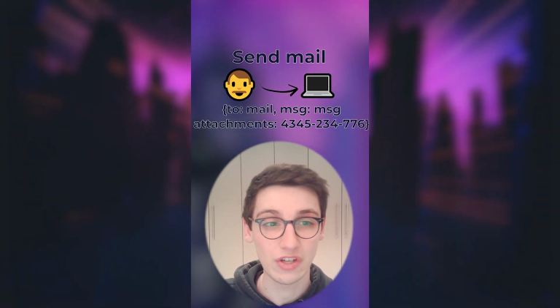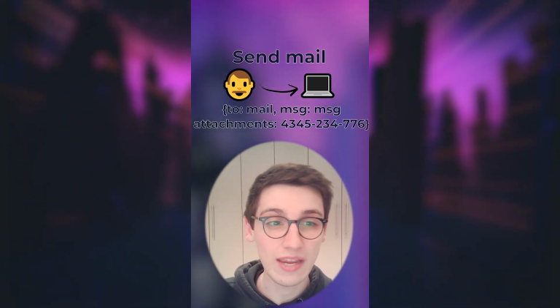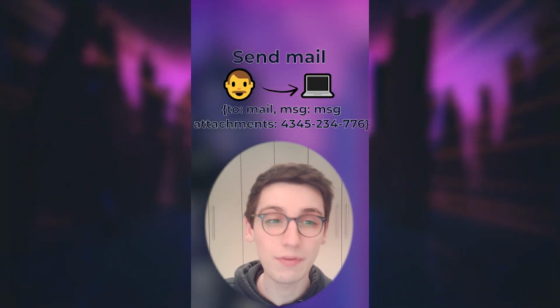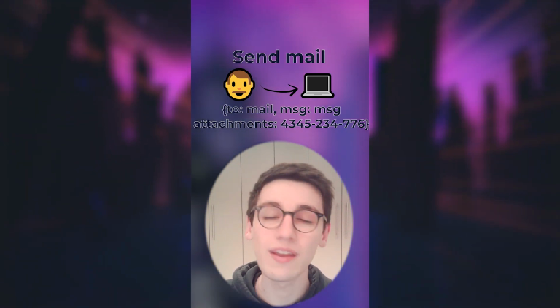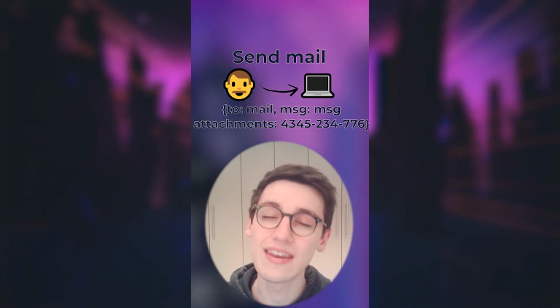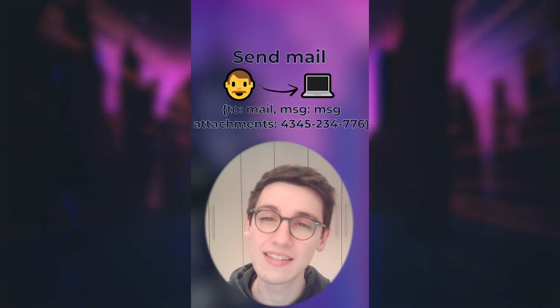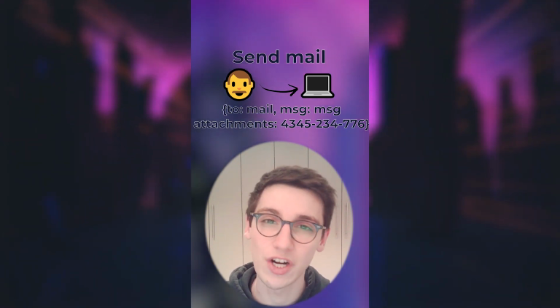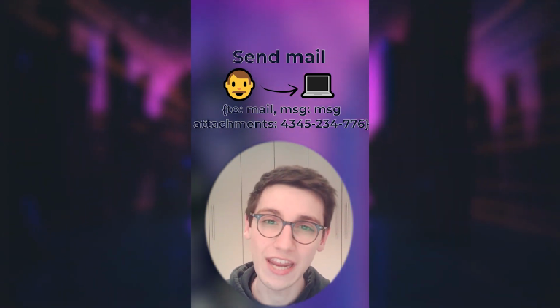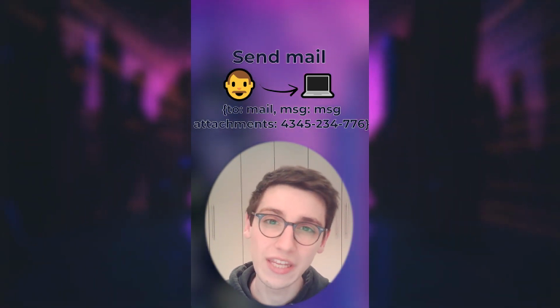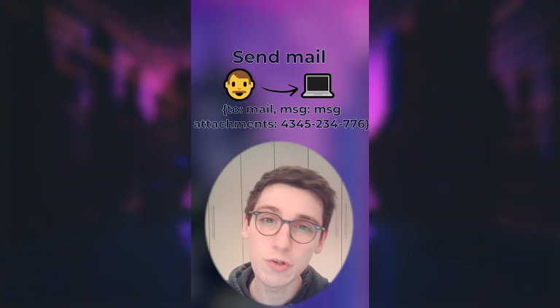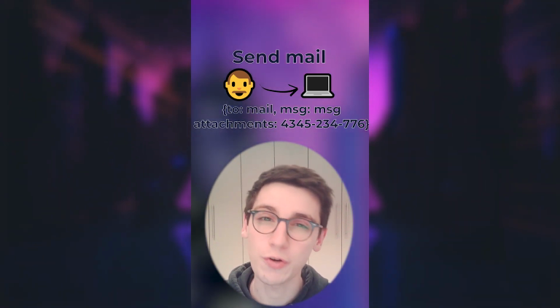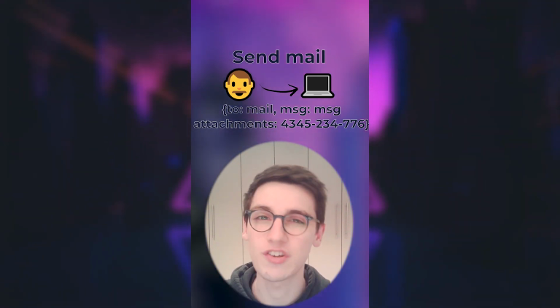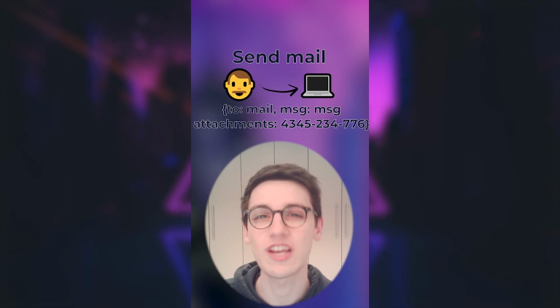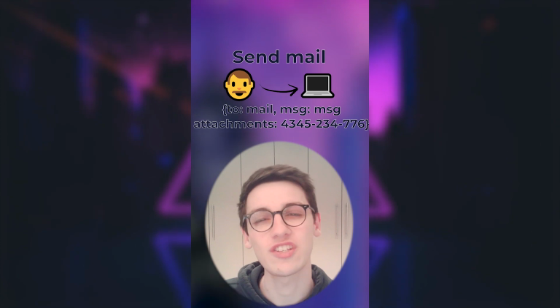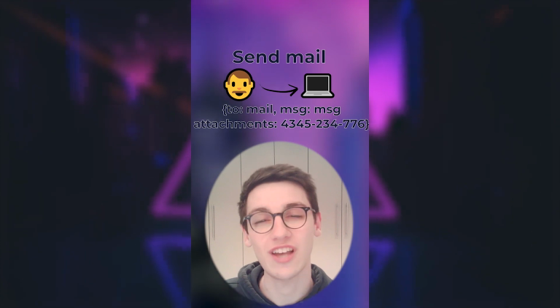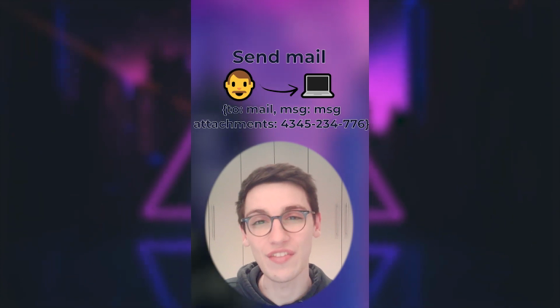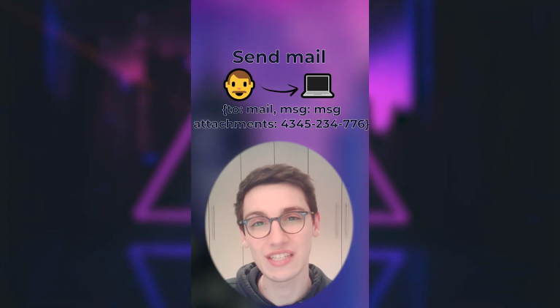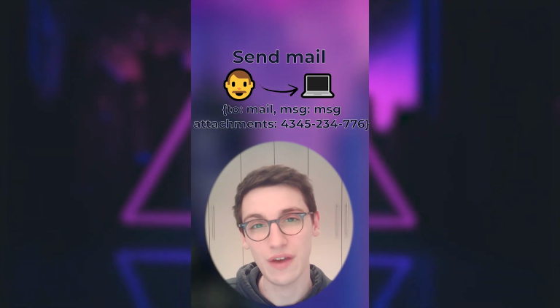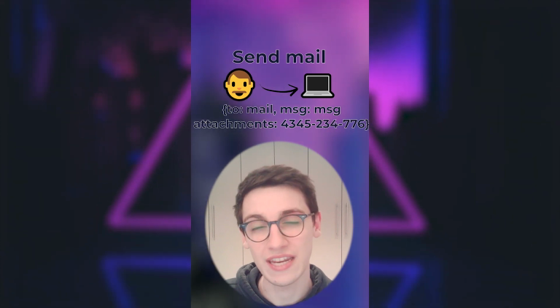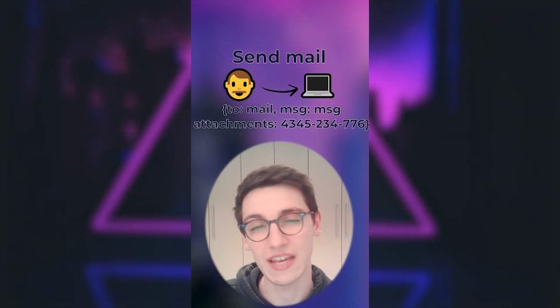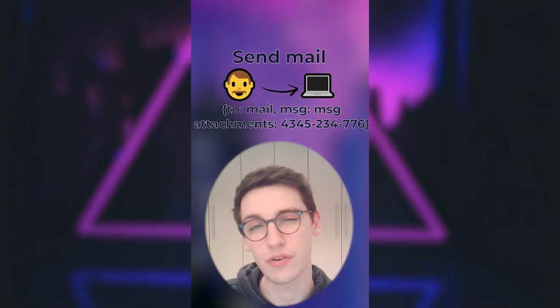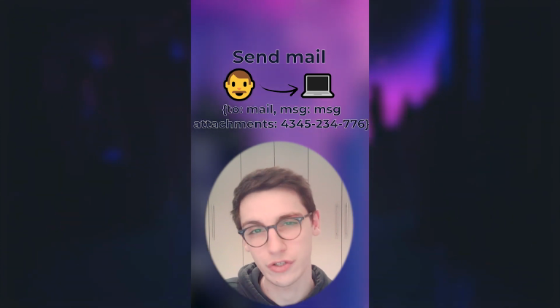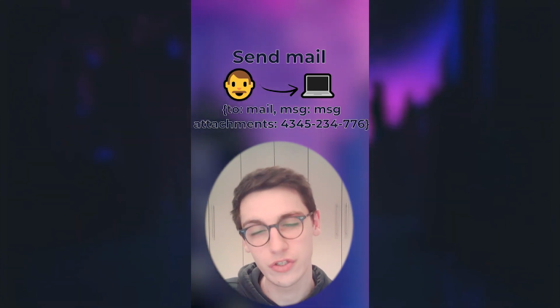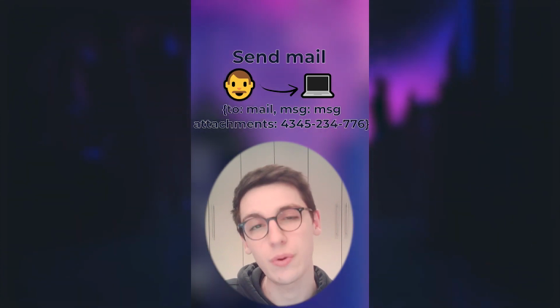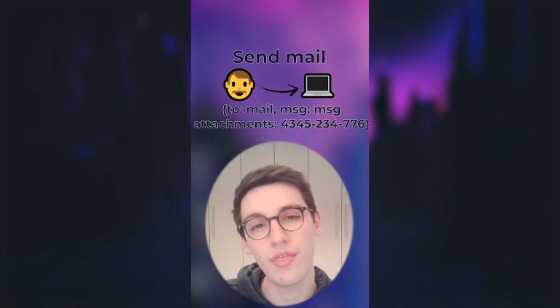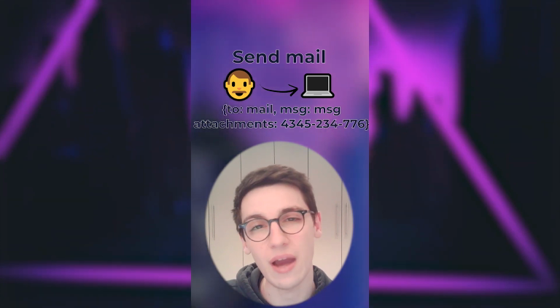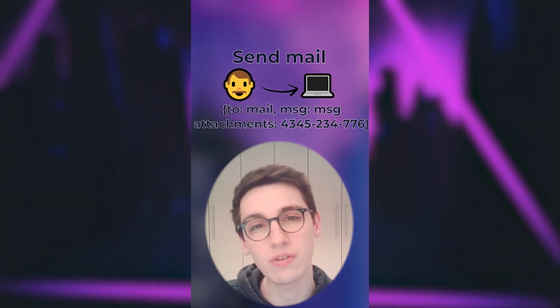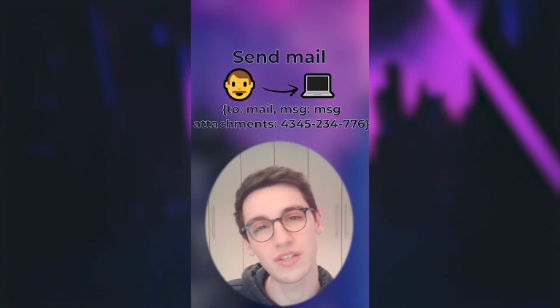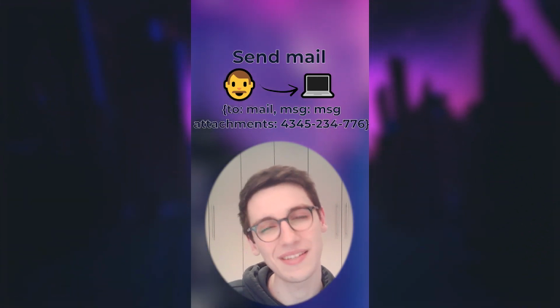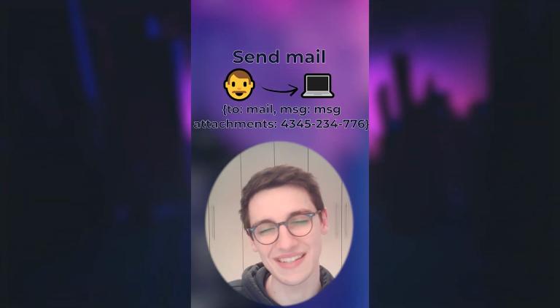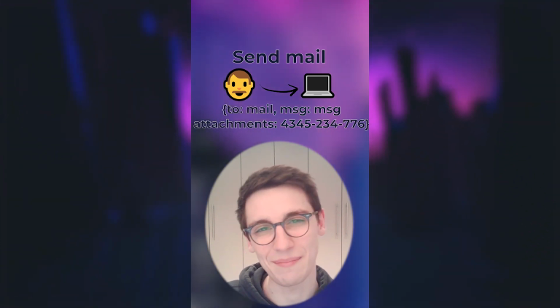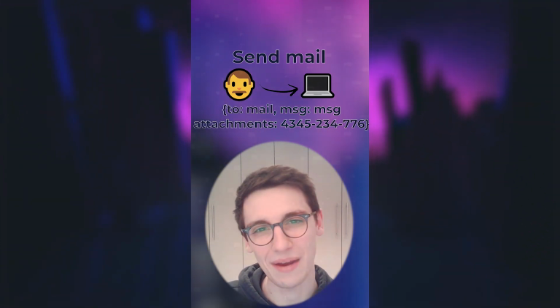So Imran Nisar, a huge congratulations on this finding and on your 2000 USD bounty.